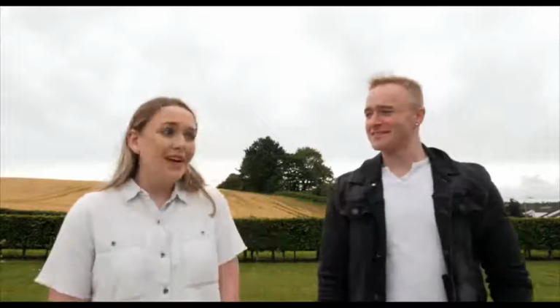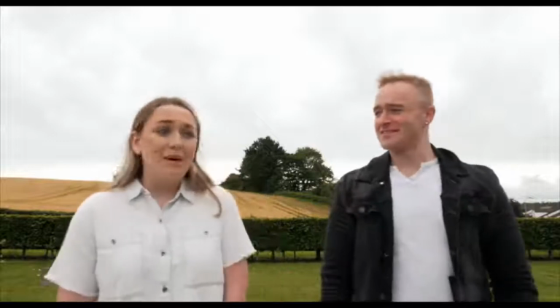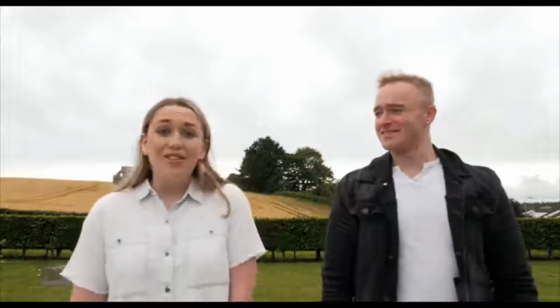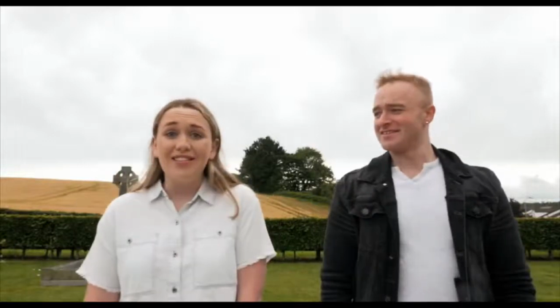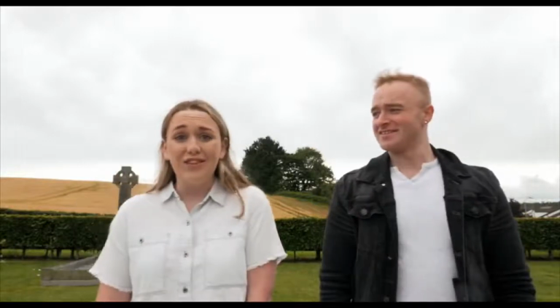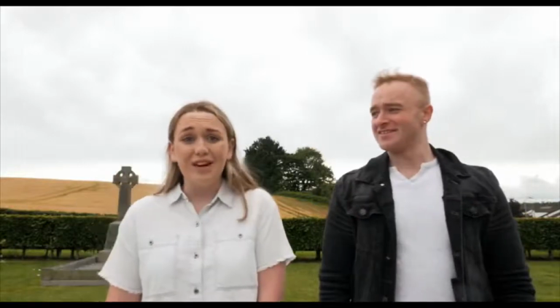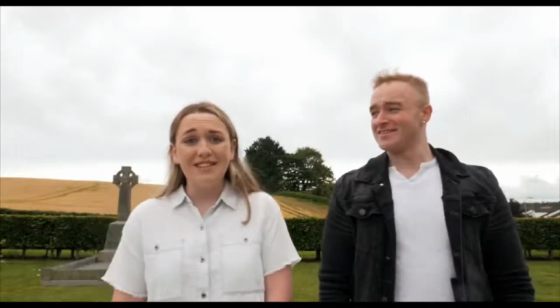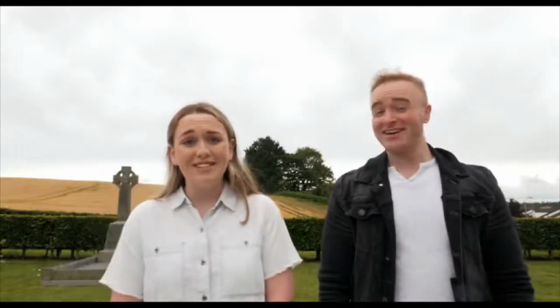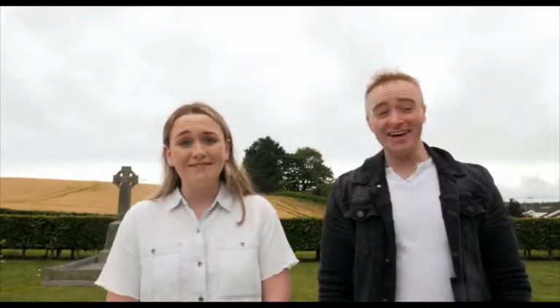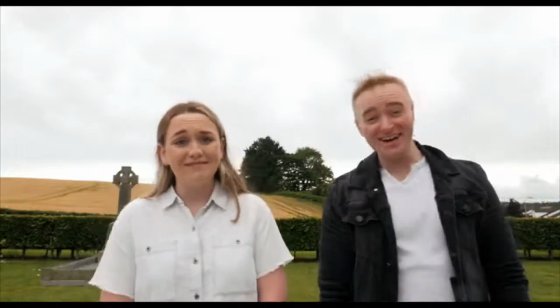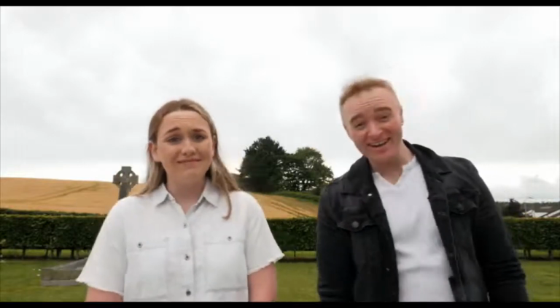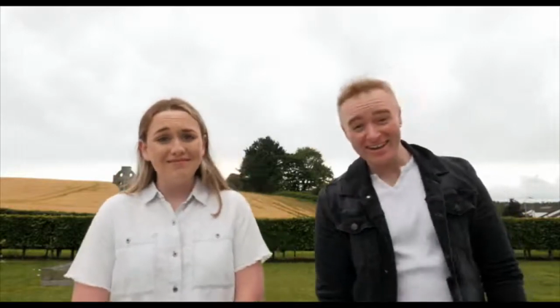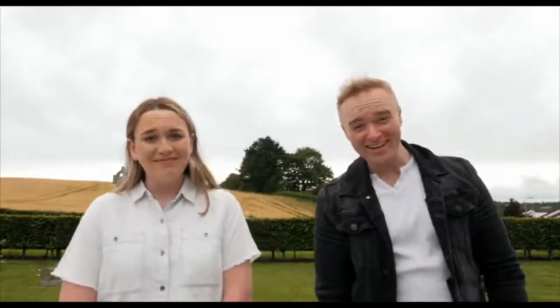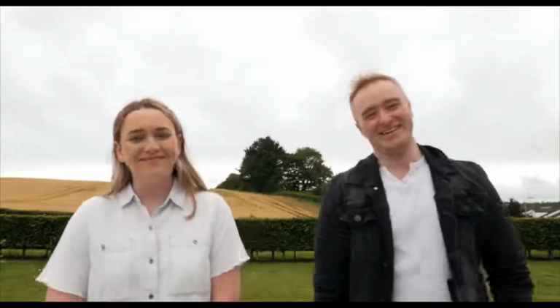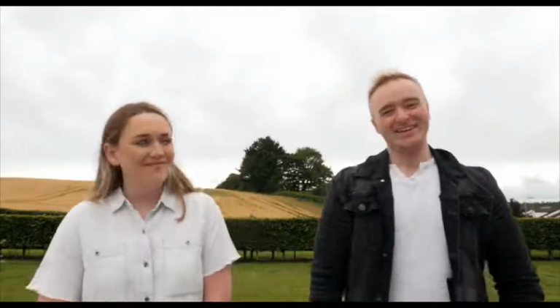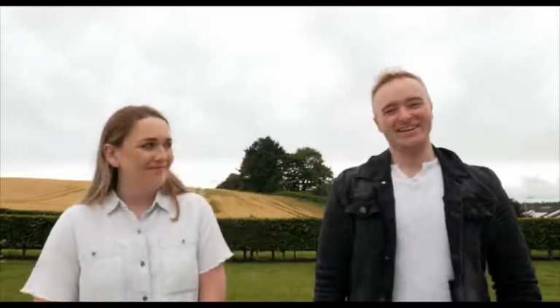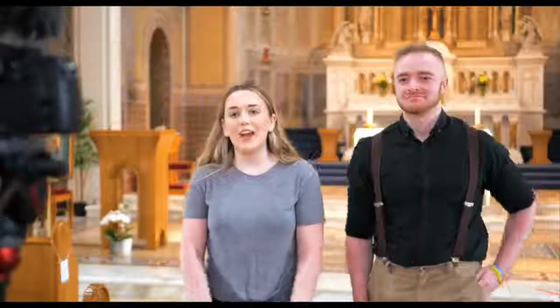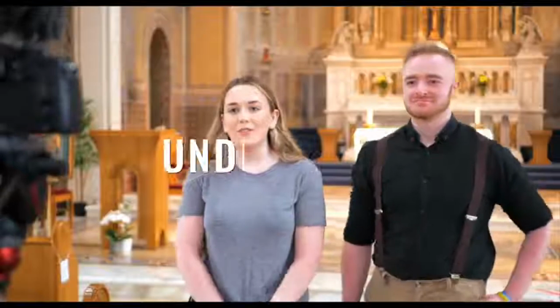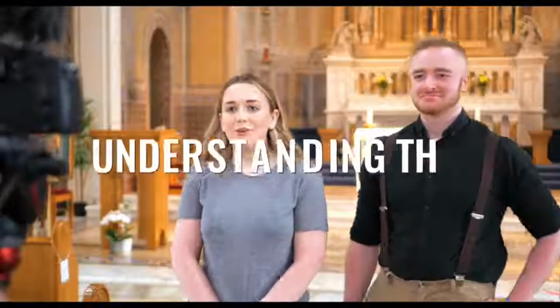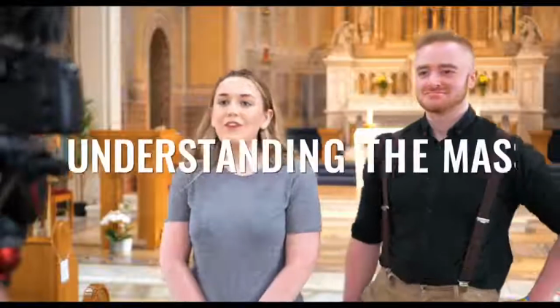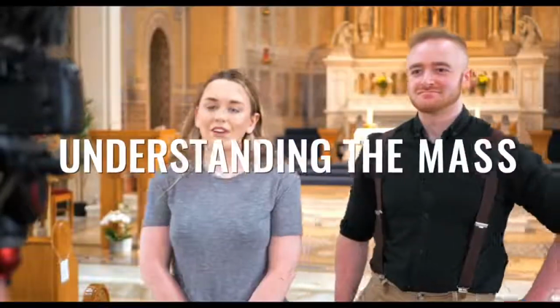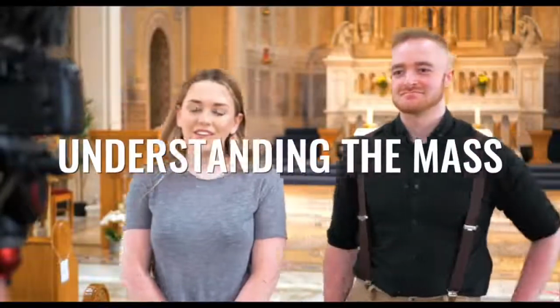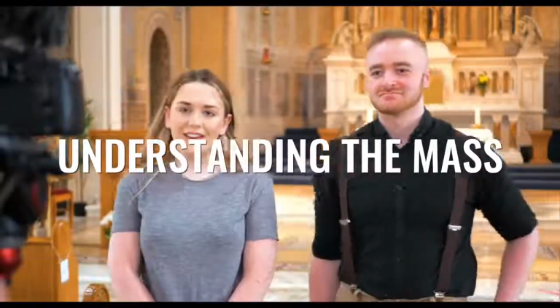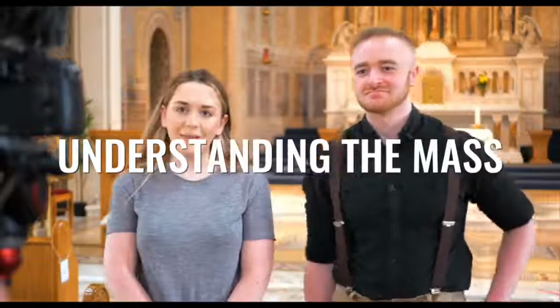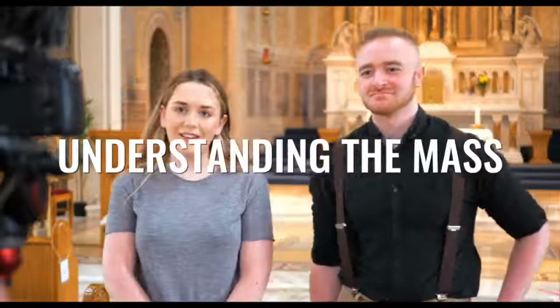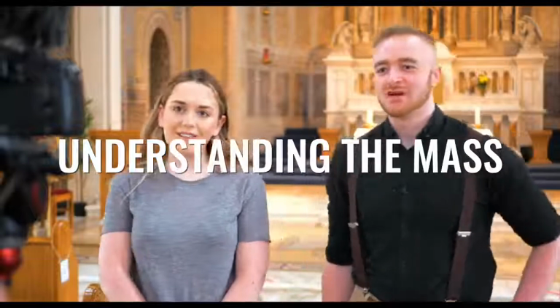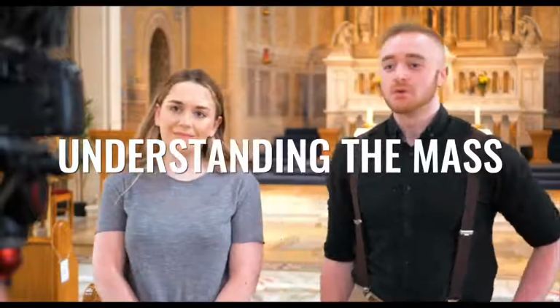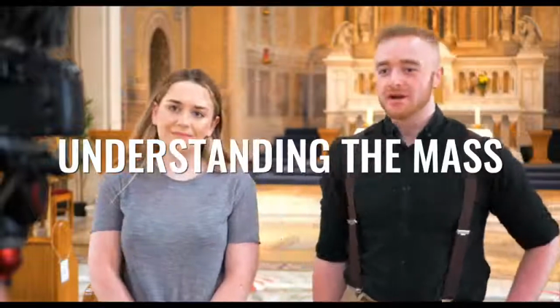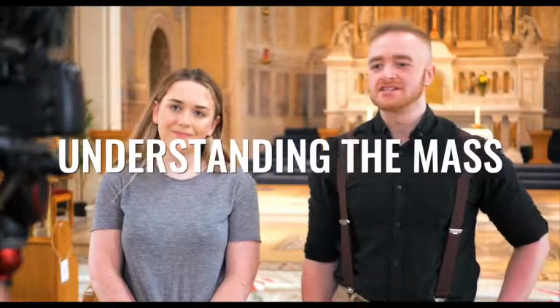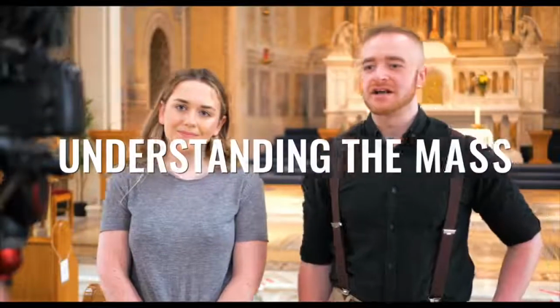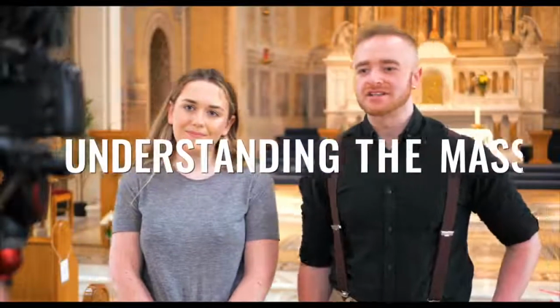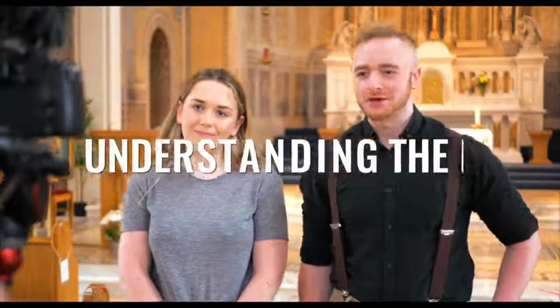Better dressed than you, Dermot! Well anyway, make sure to like, share and subscribe, and we'll see you next week.